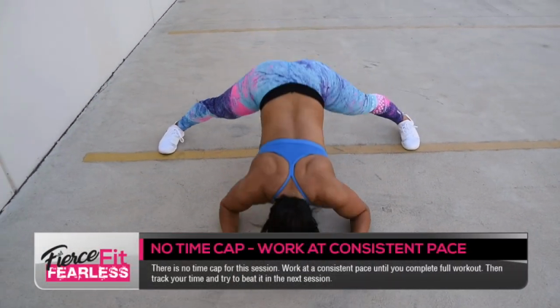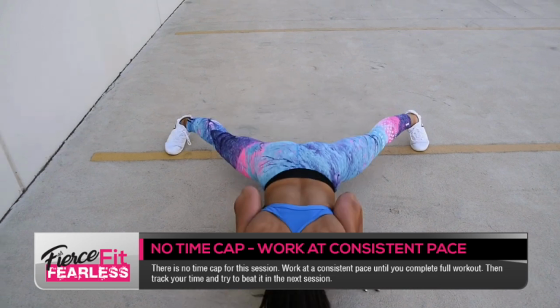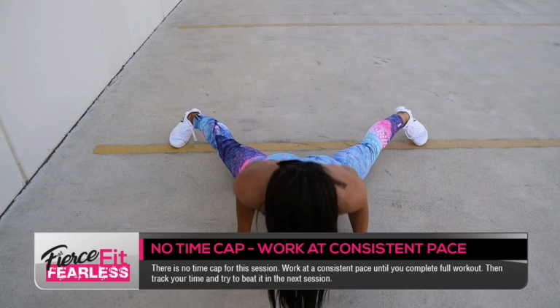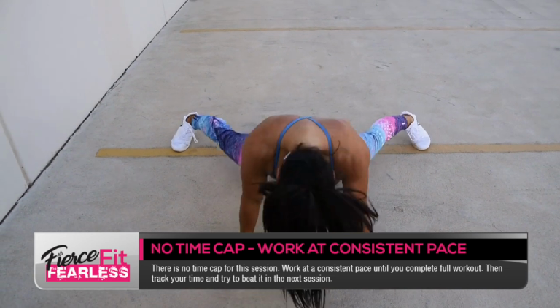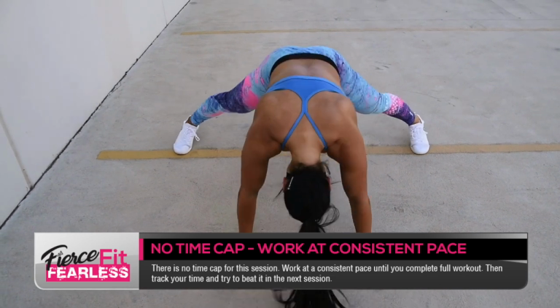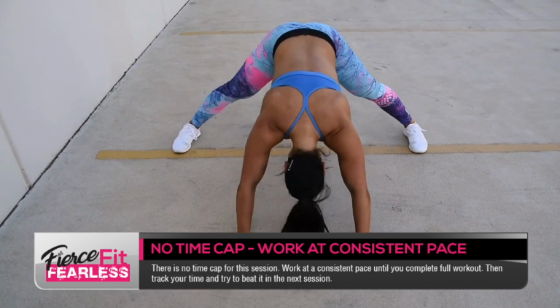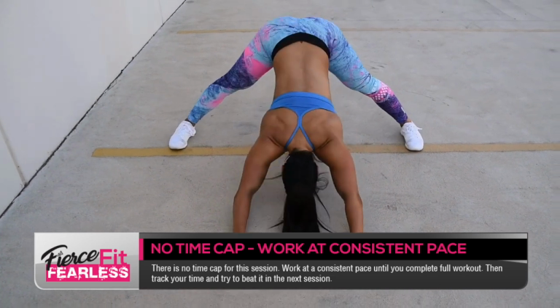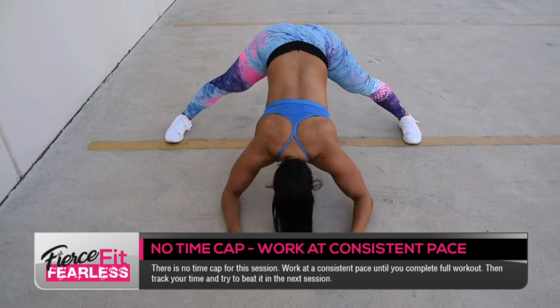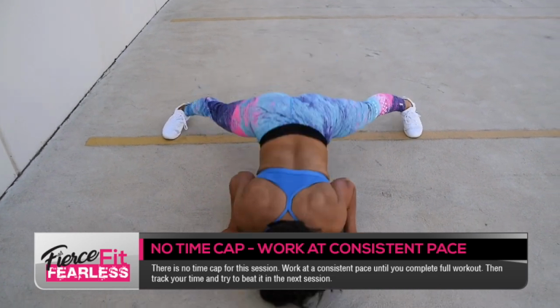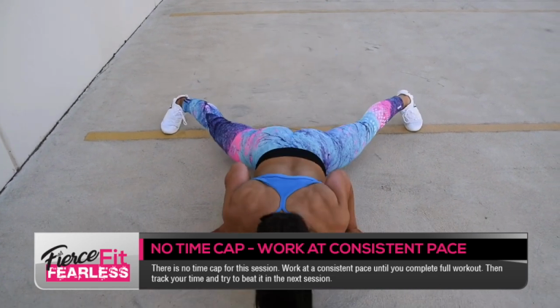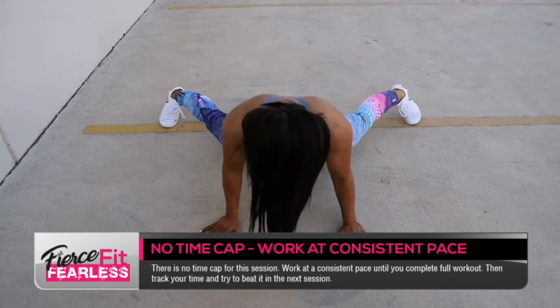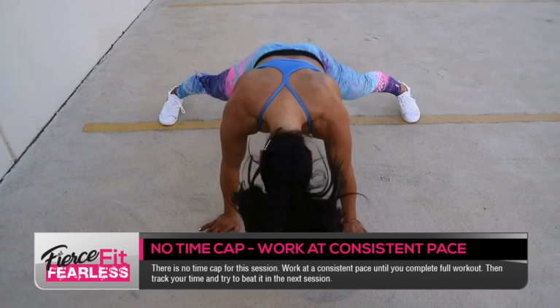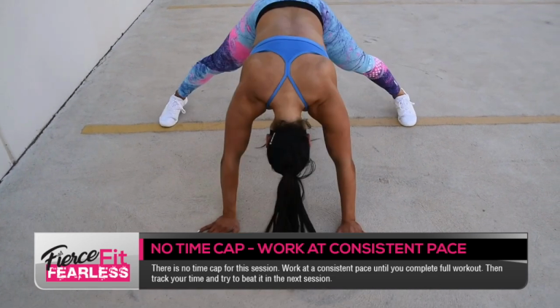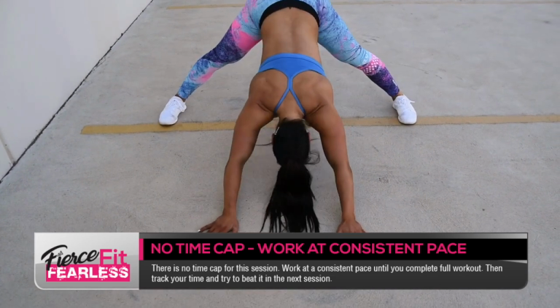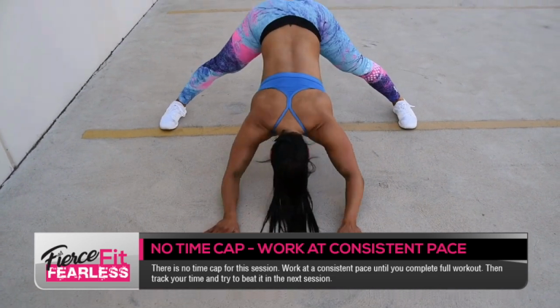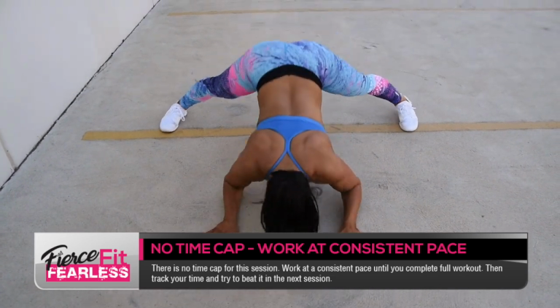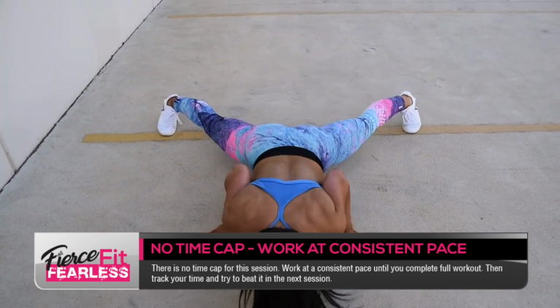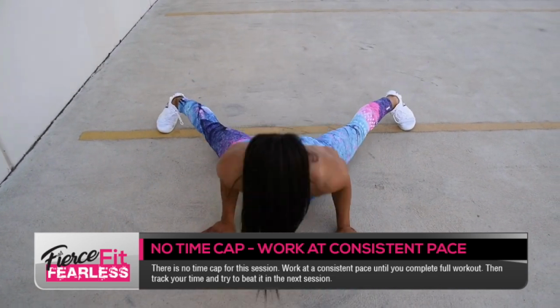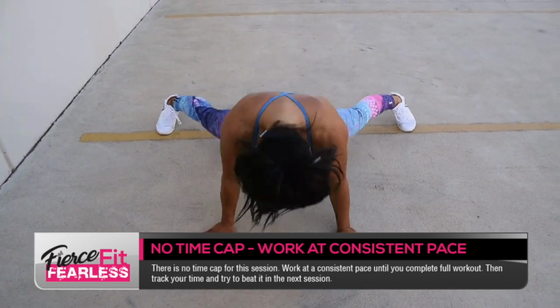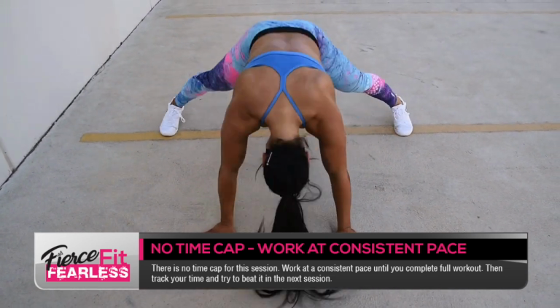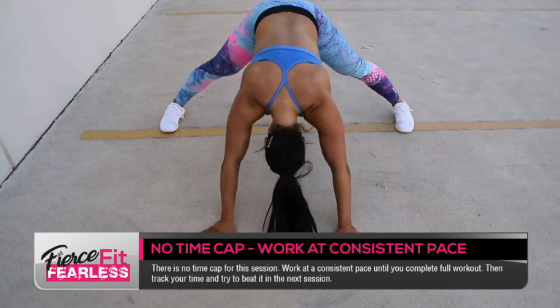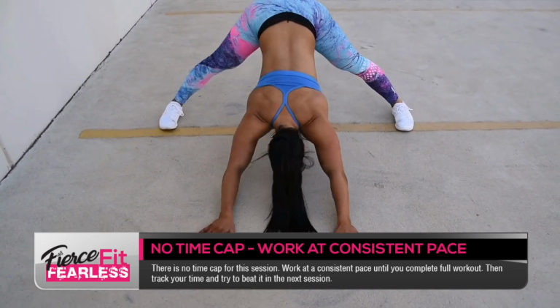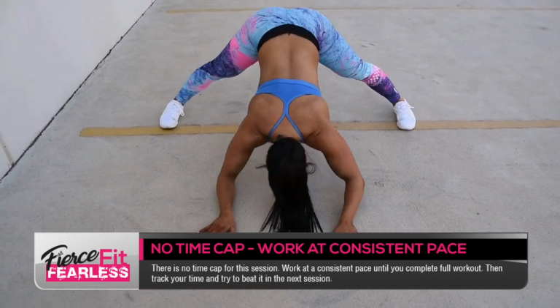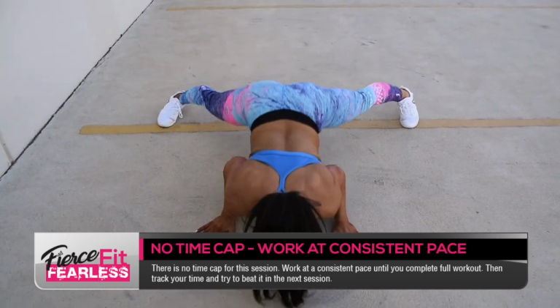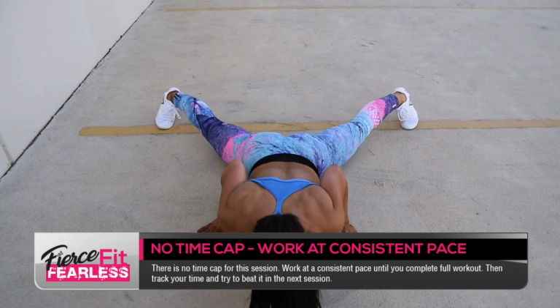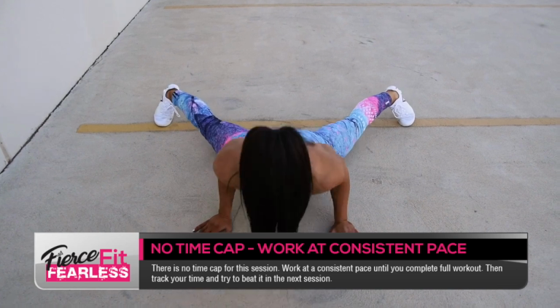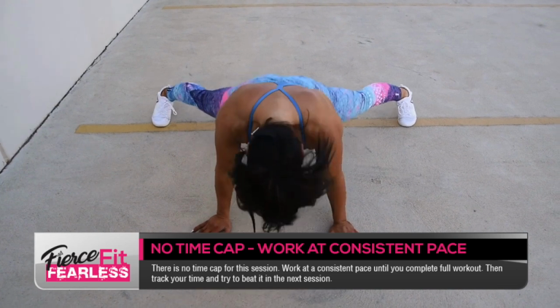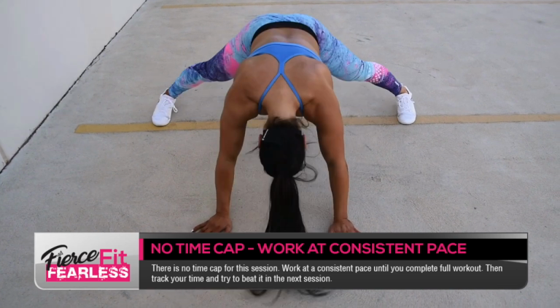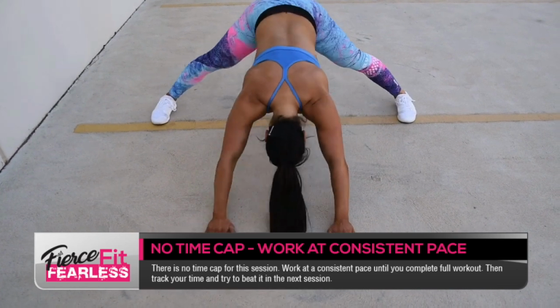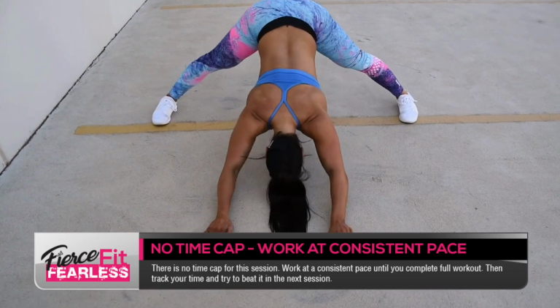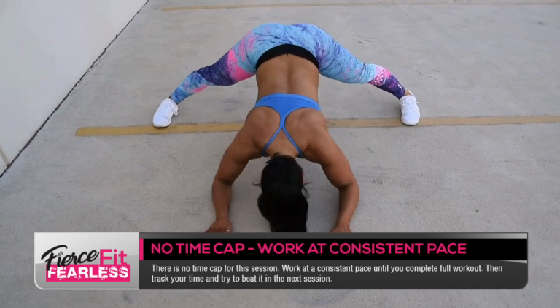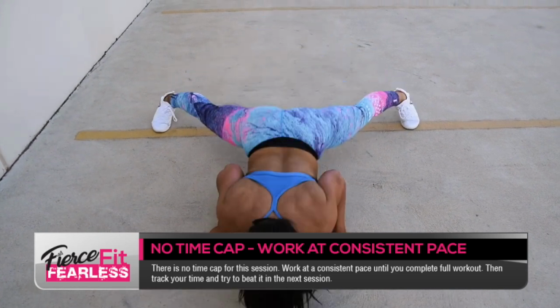This workout has no time caps. Work through at your best pace and record your time to beat the next time around.